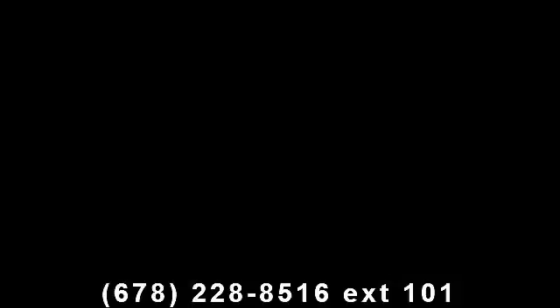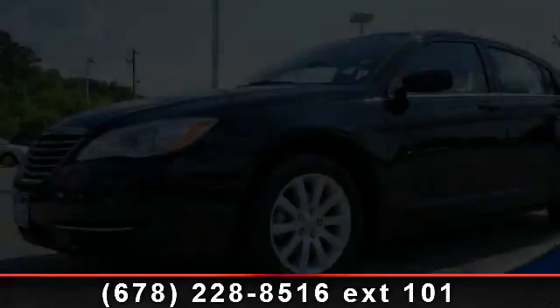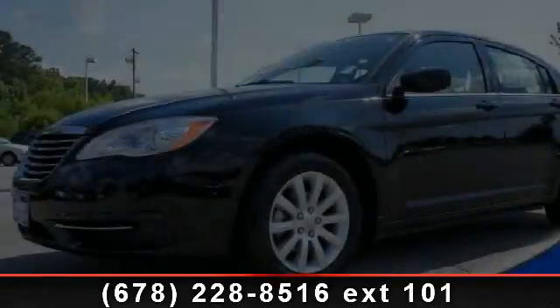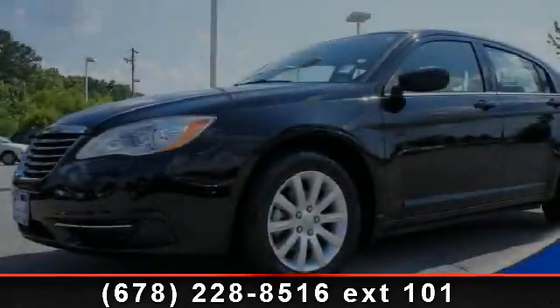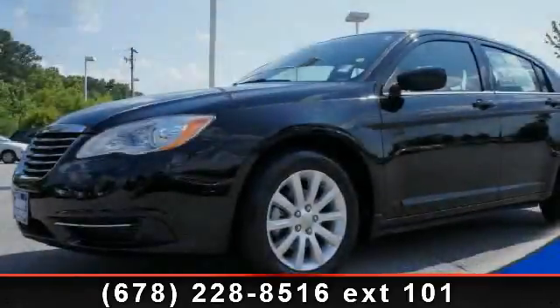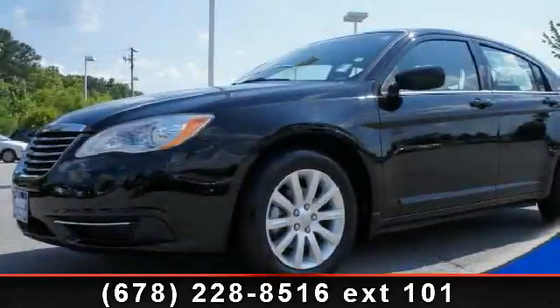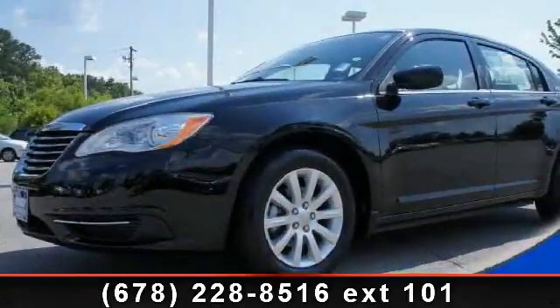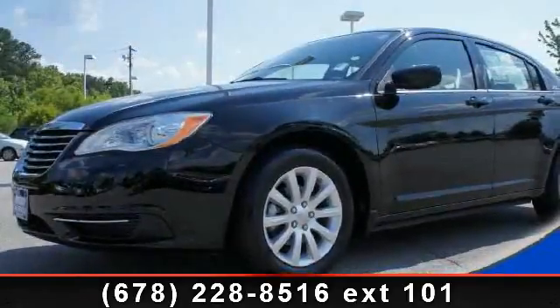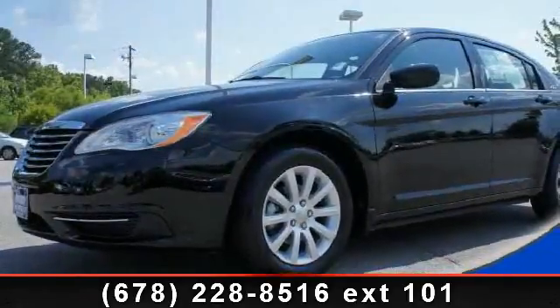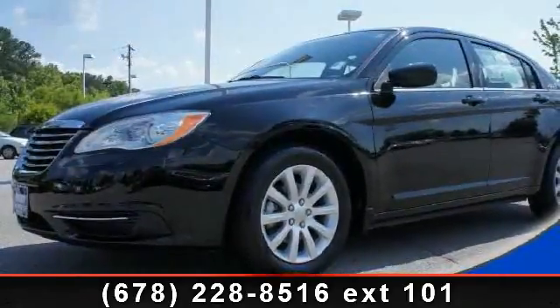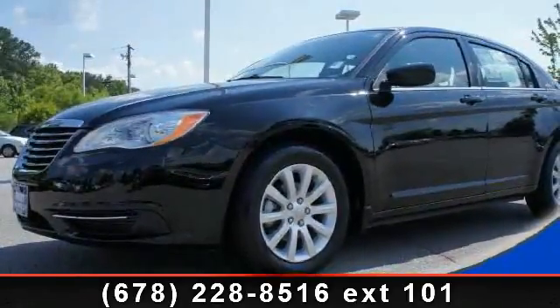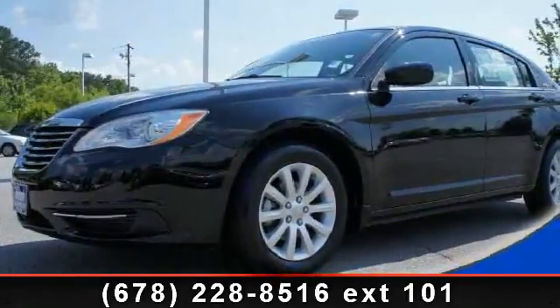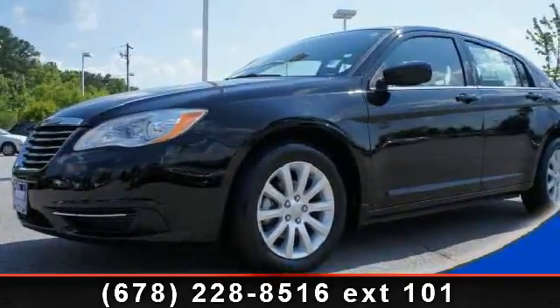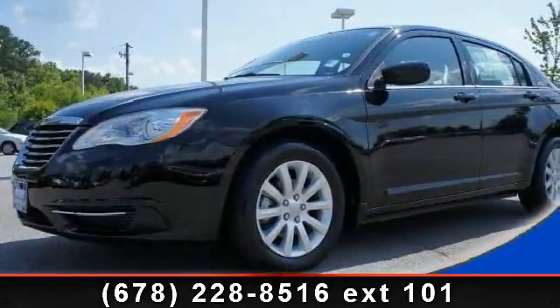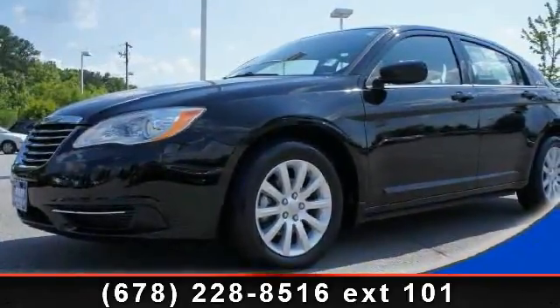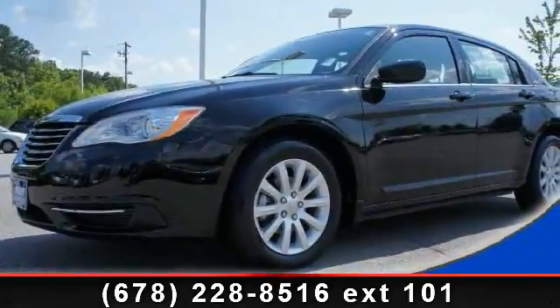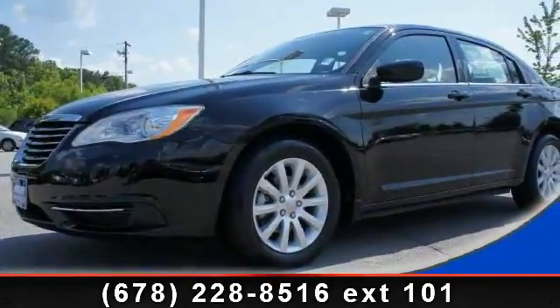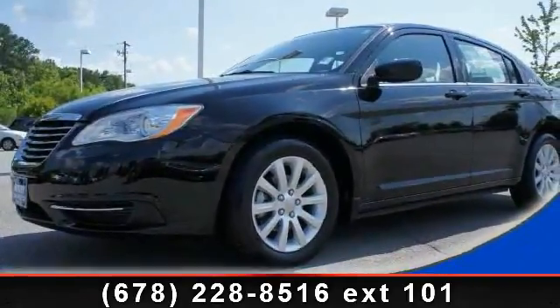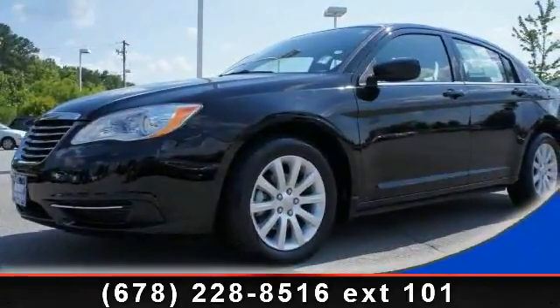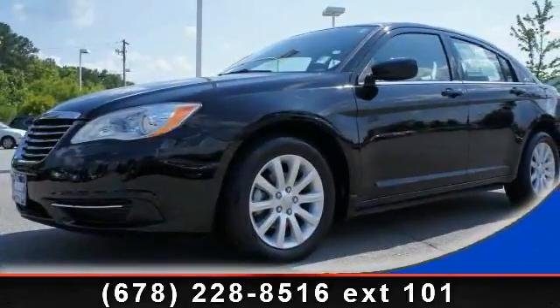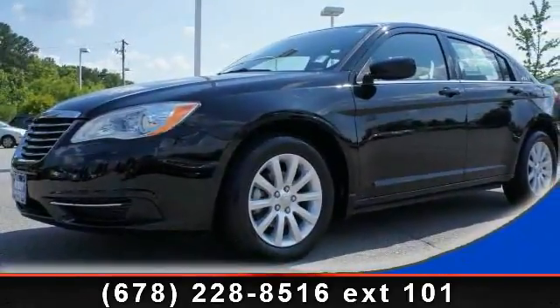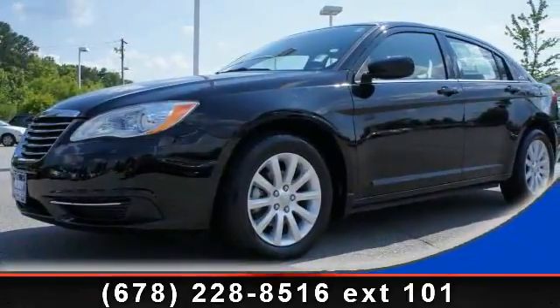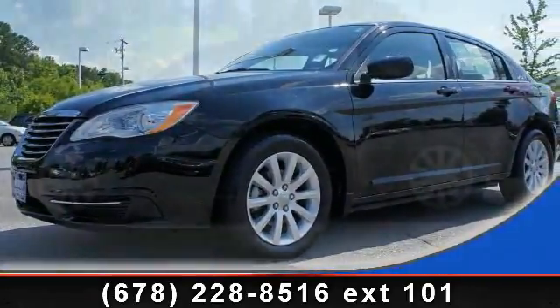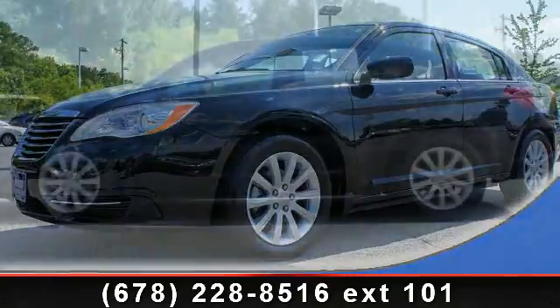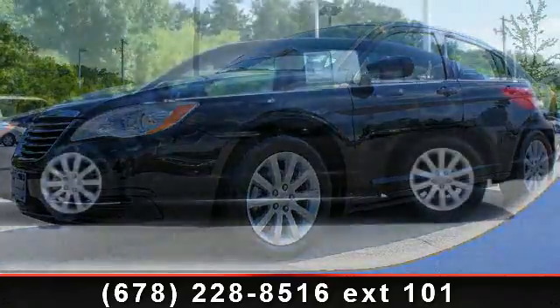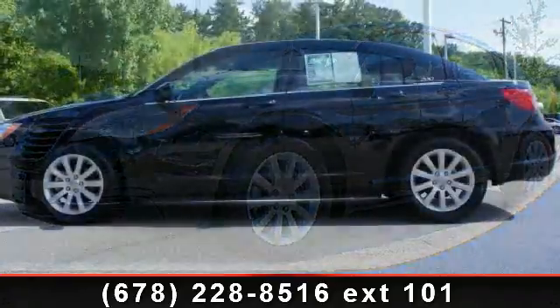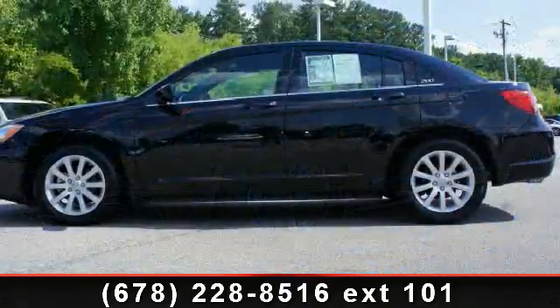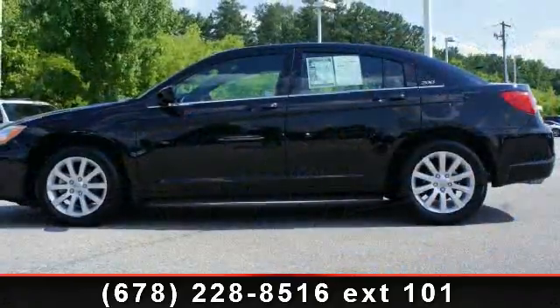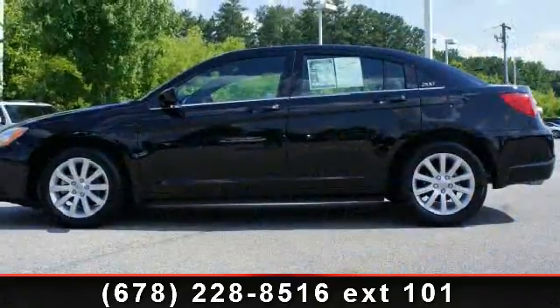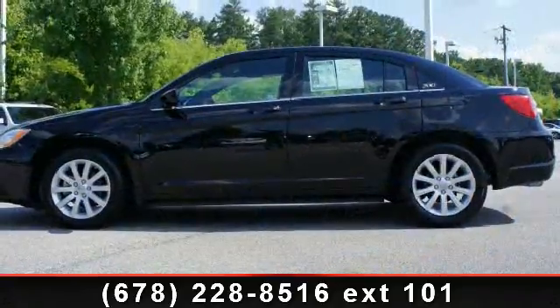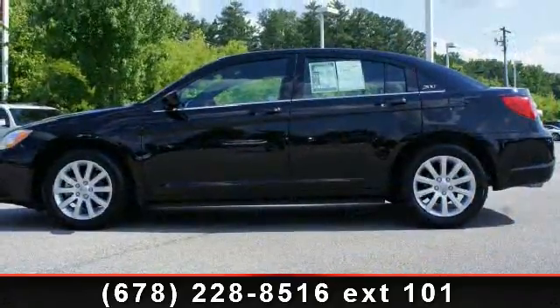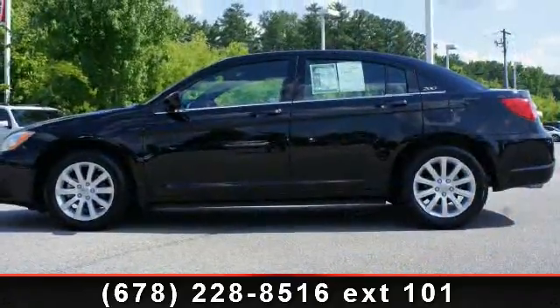Step into the 2013 Chrysler 200 Series Touring. This may be the set of wheels you've been looking for.